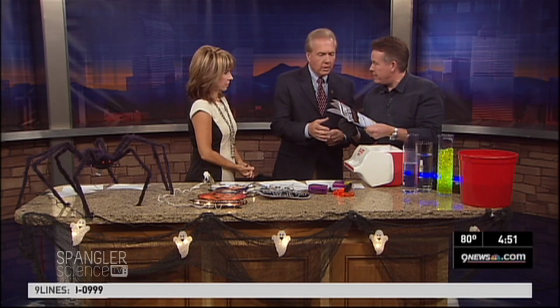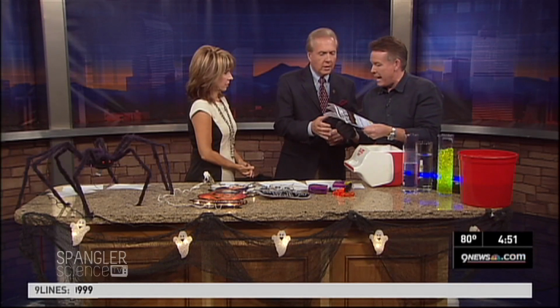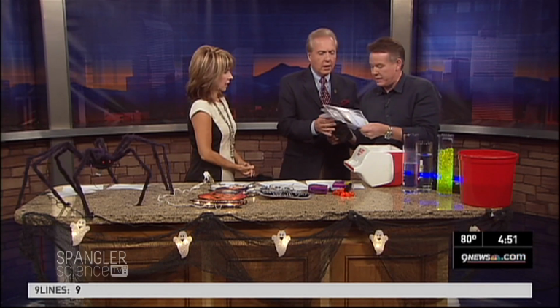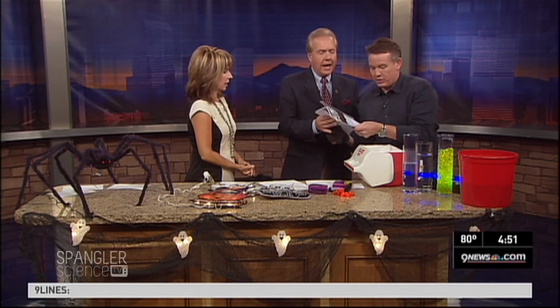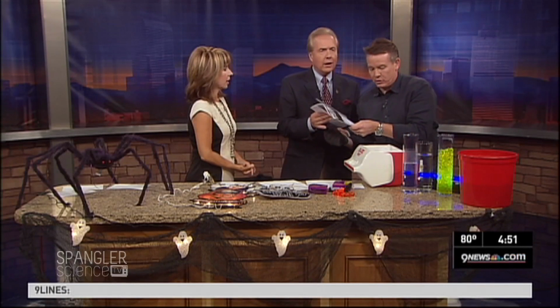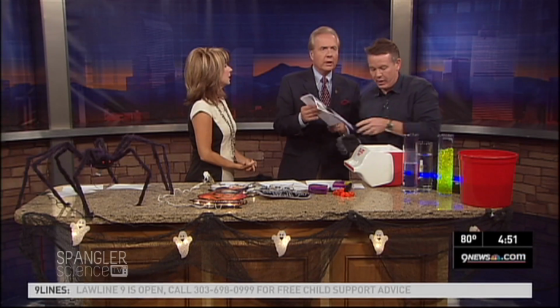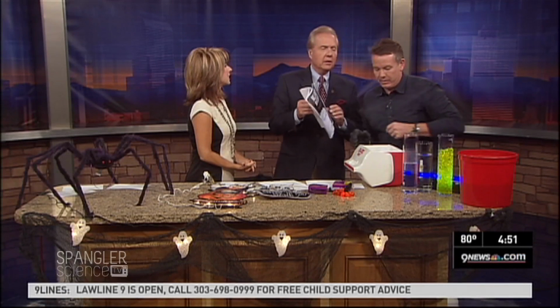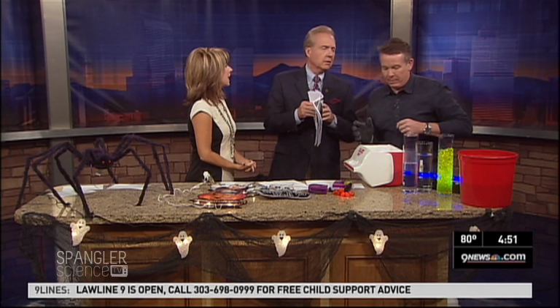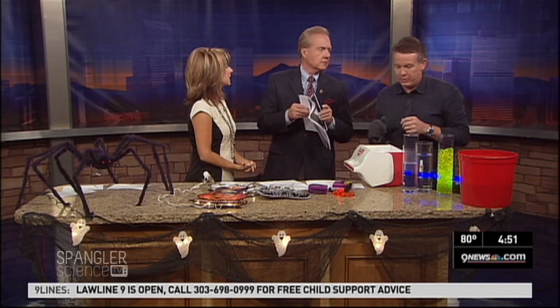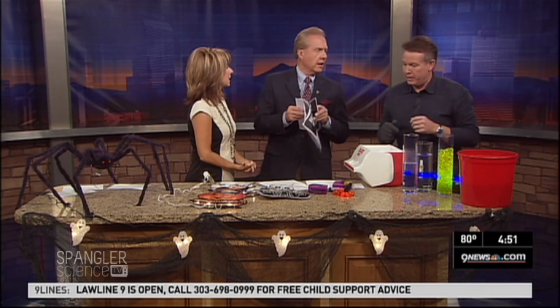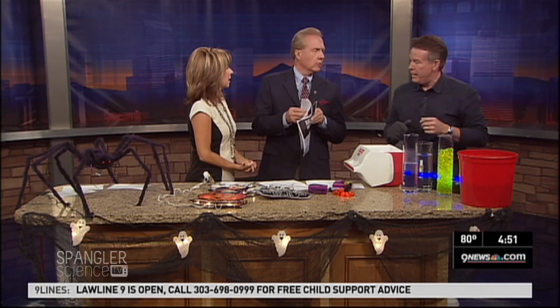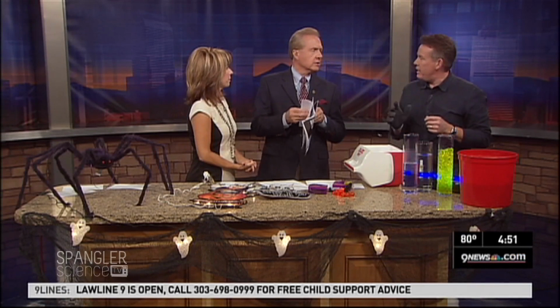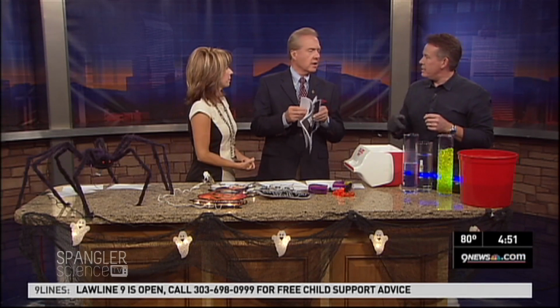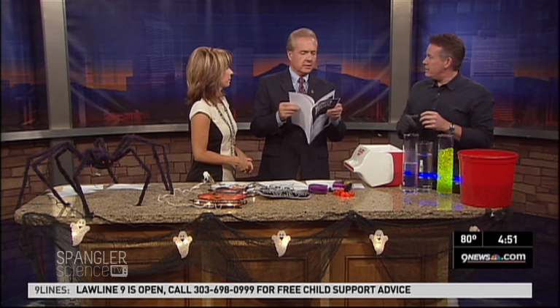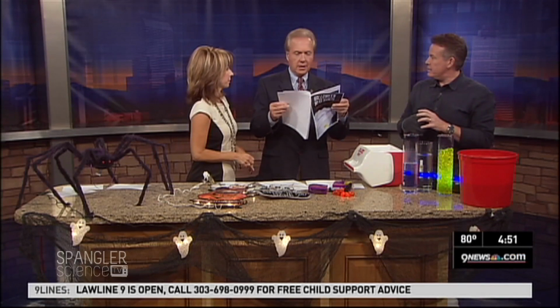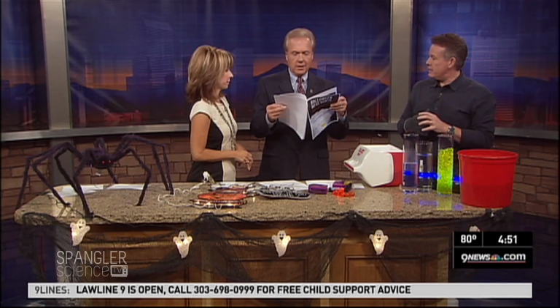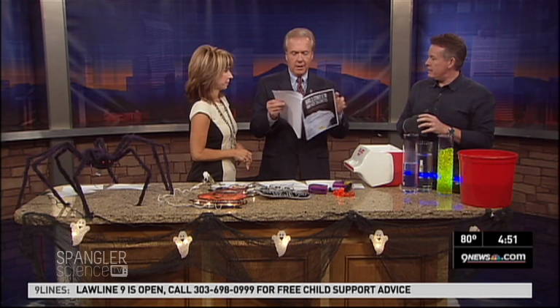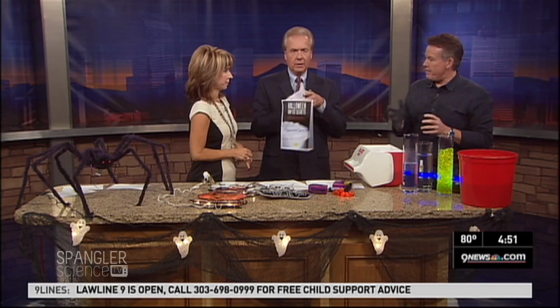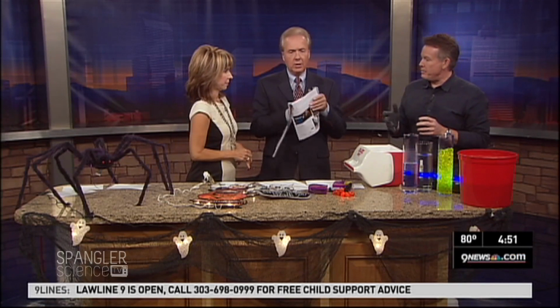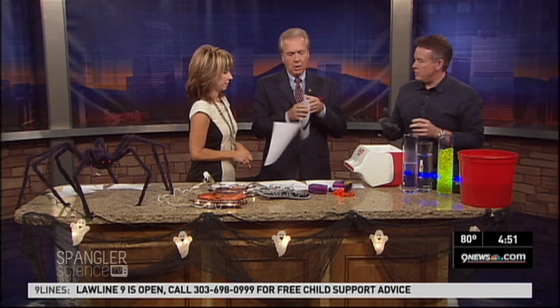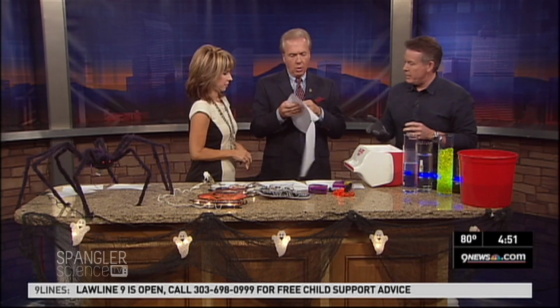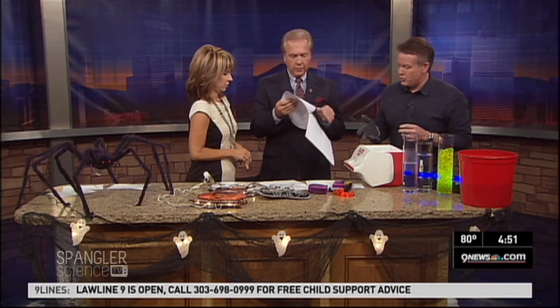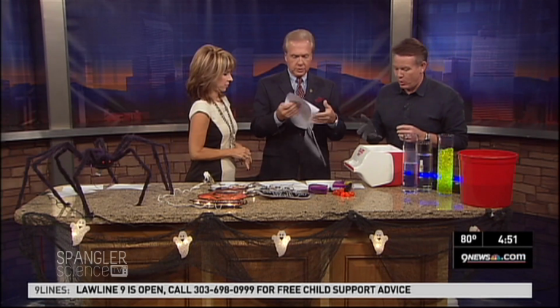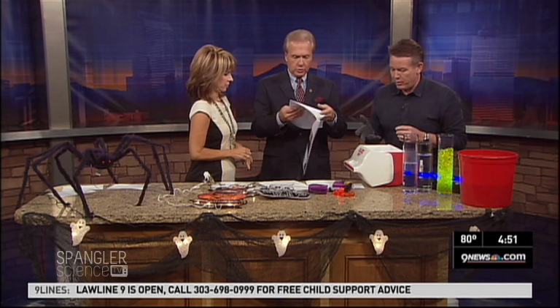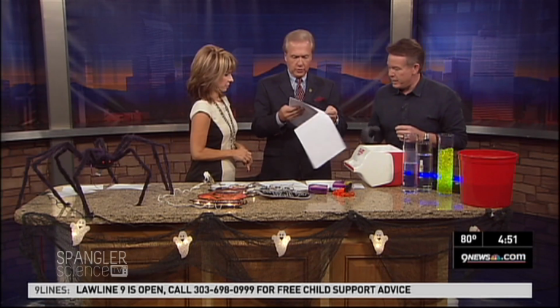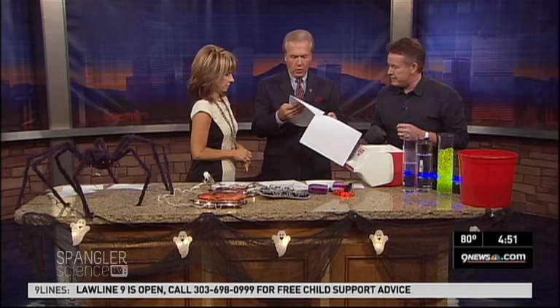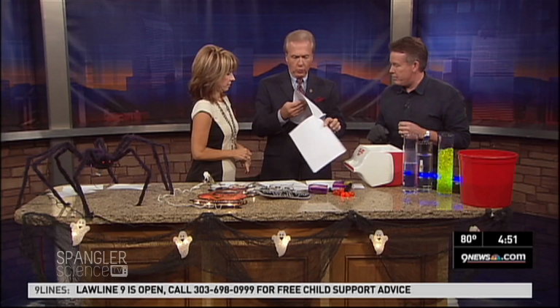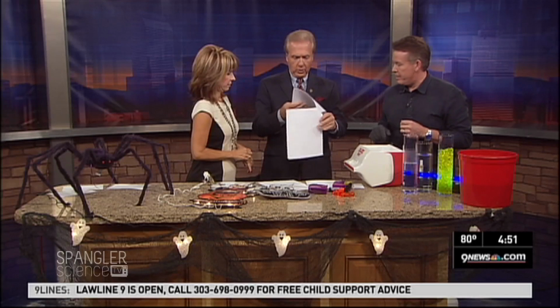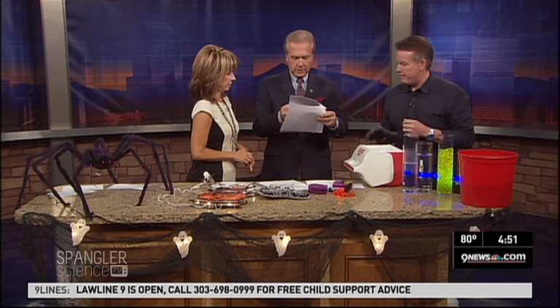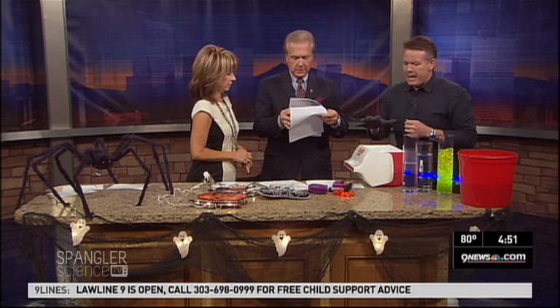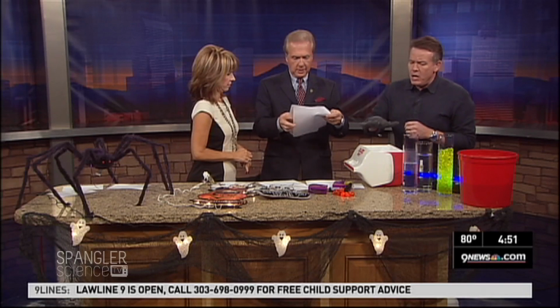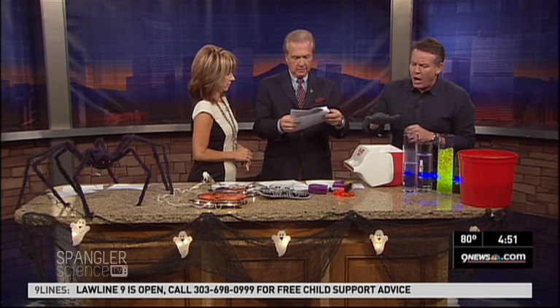It's fantastic — HalloweenScience.com. This shows you the whole works, doesn't it?